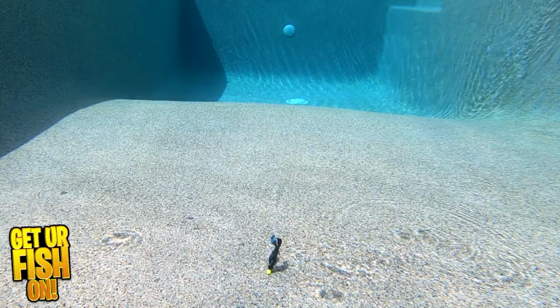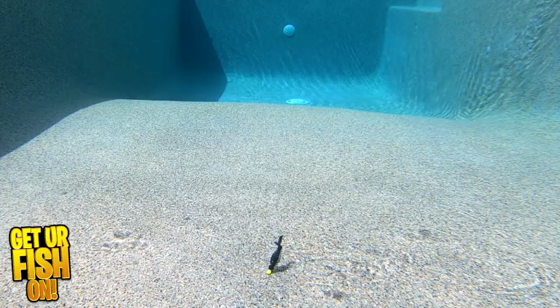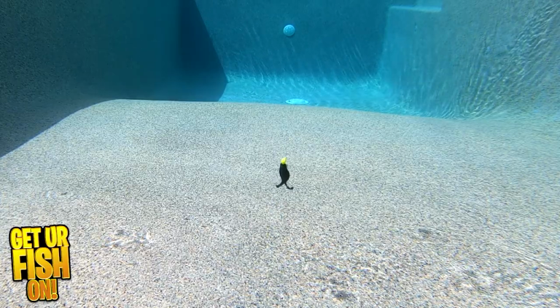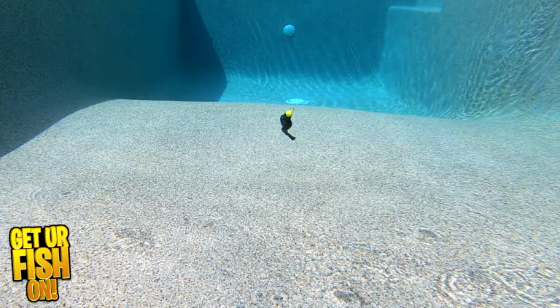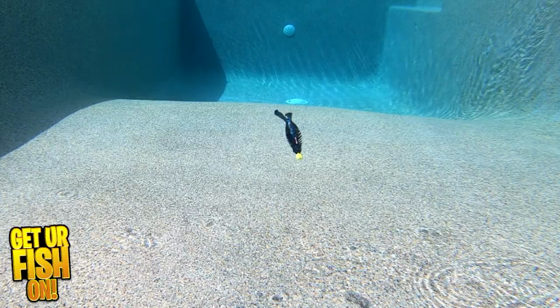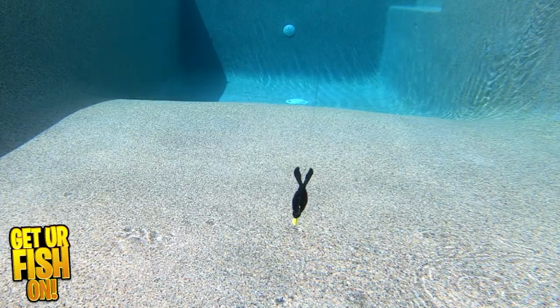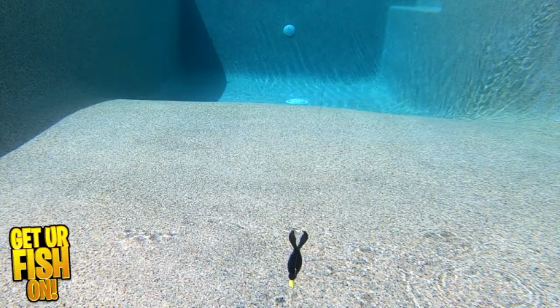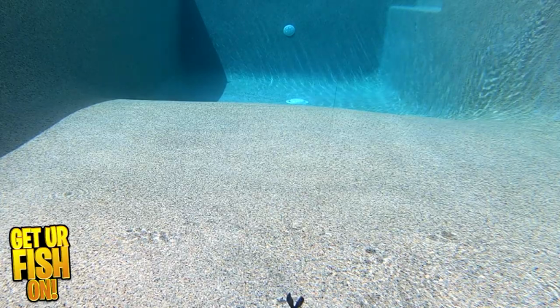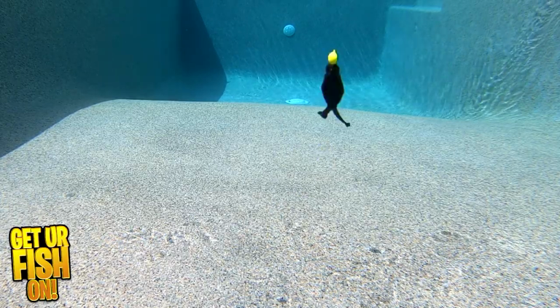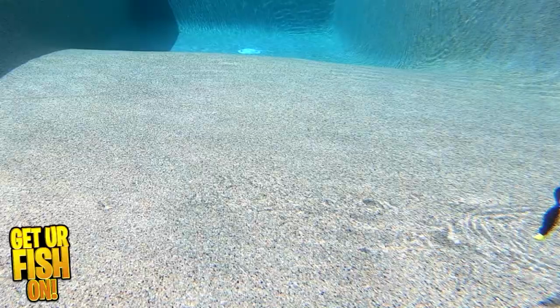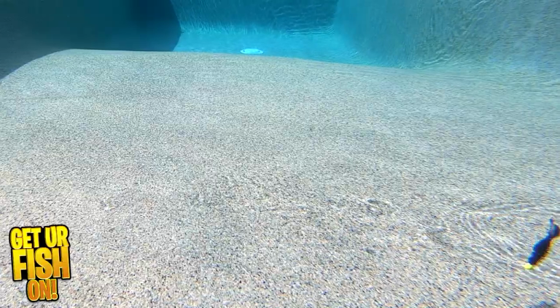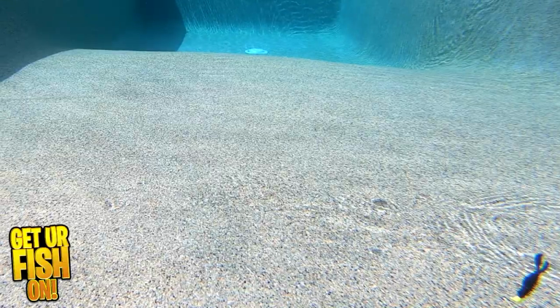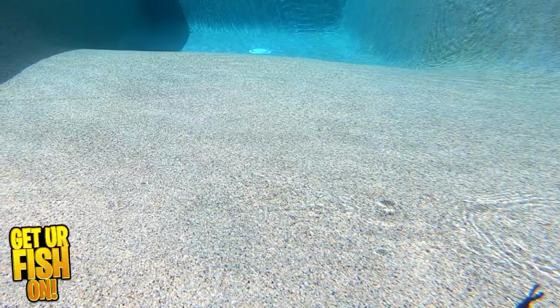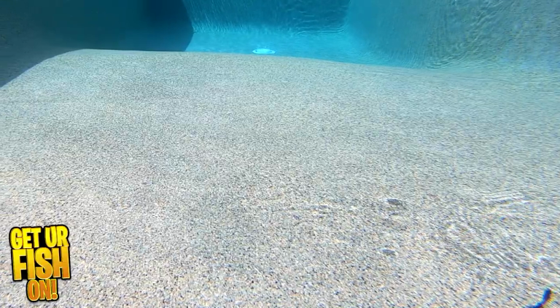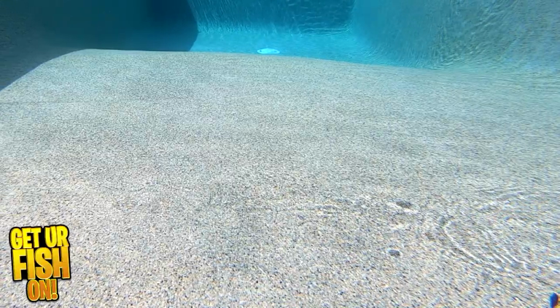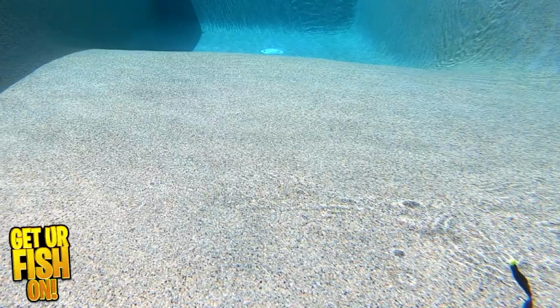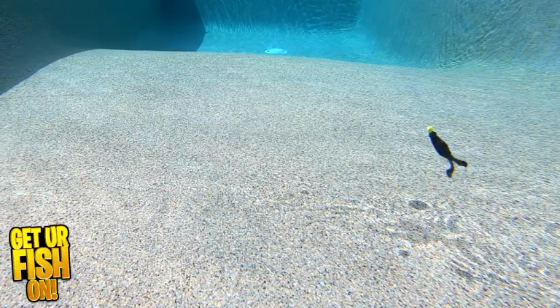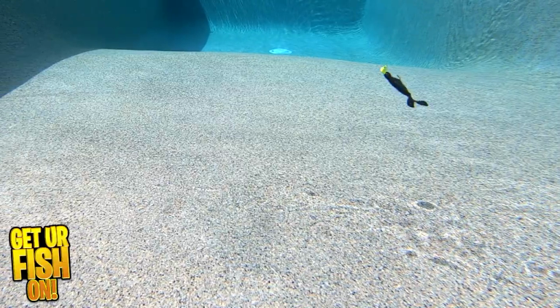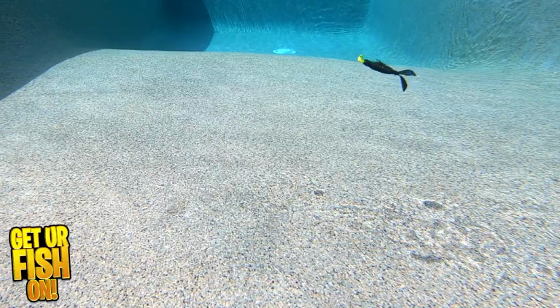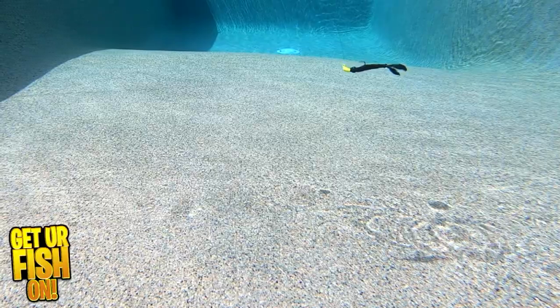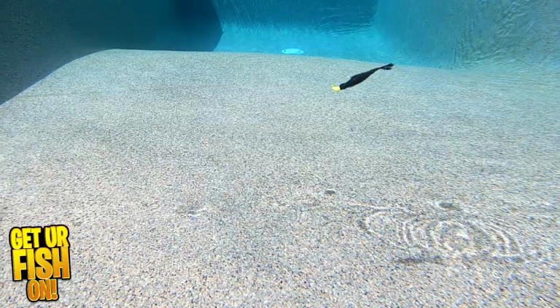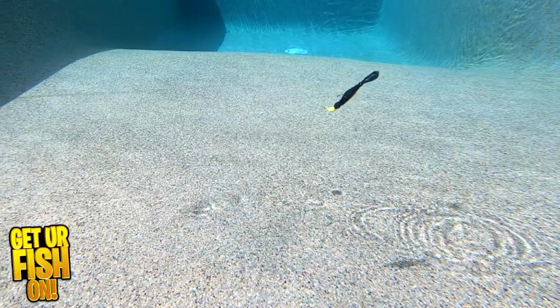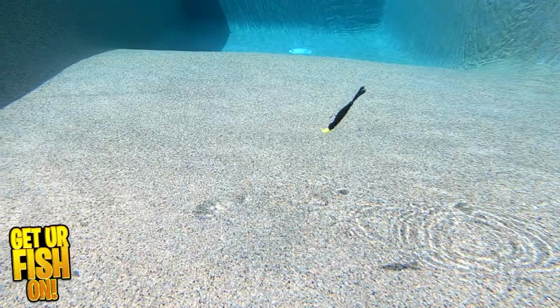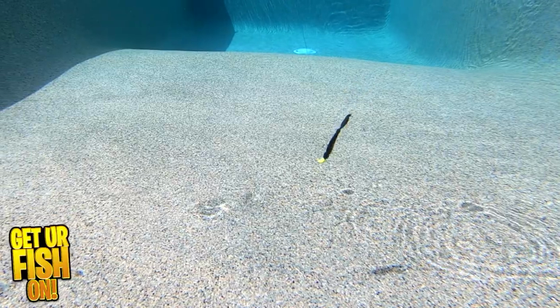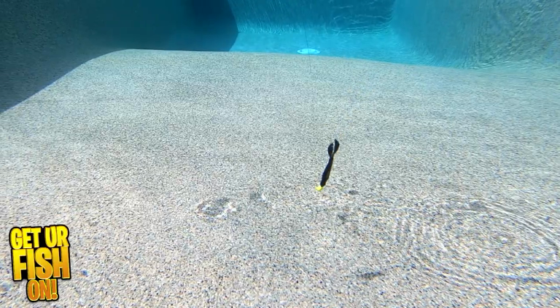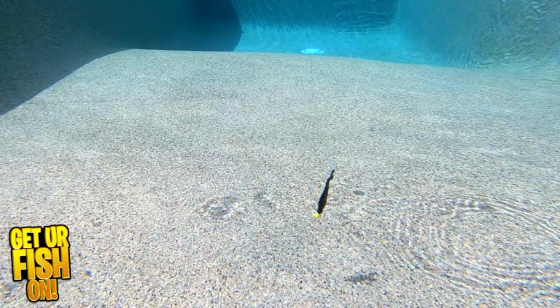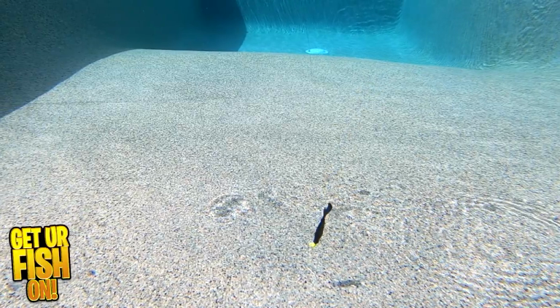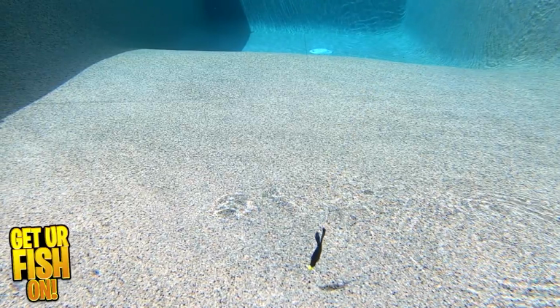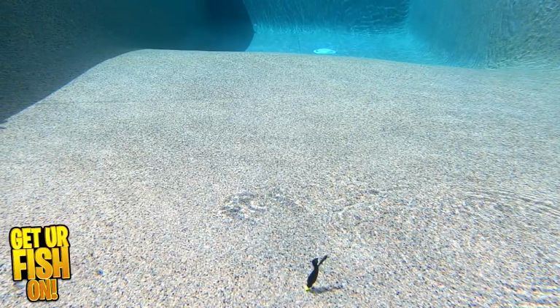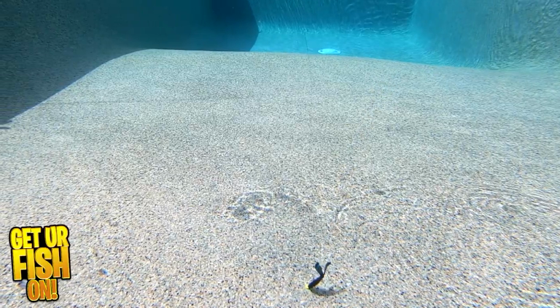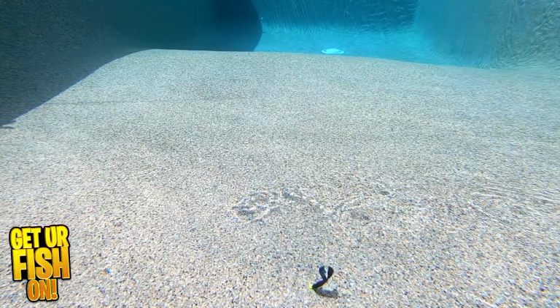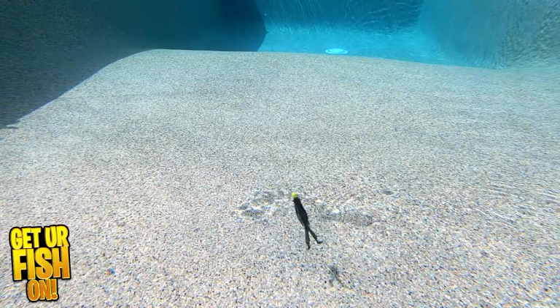Whether you fish it on a jig head, Texas or Carolina rigged, or as a trailer, the Craw Gill is really exceptional.